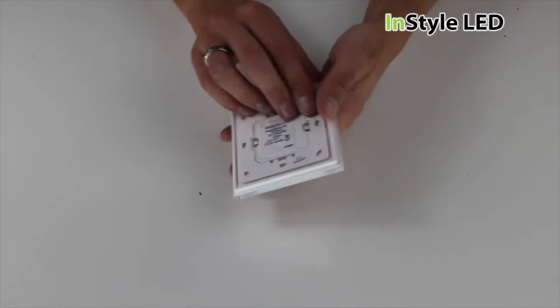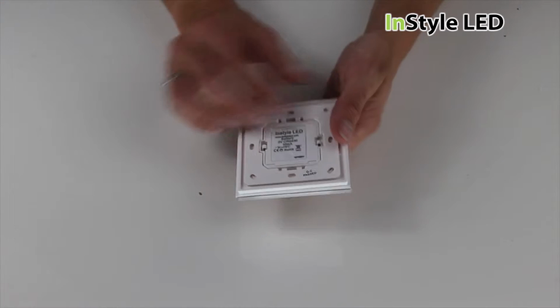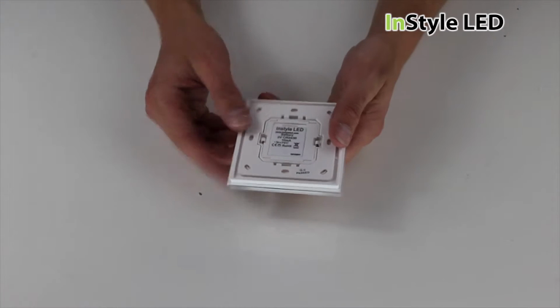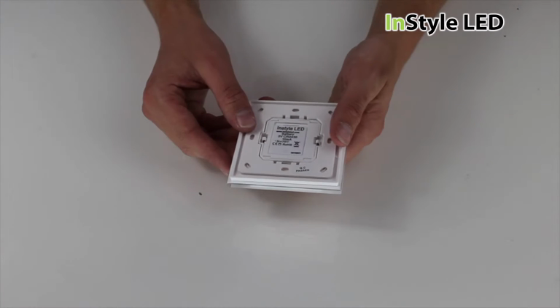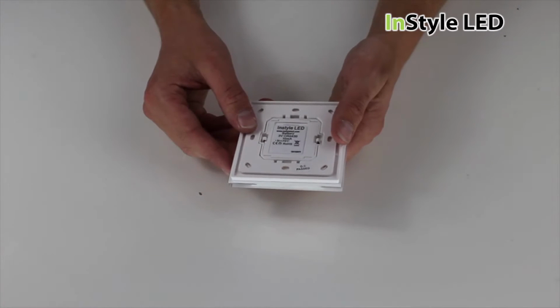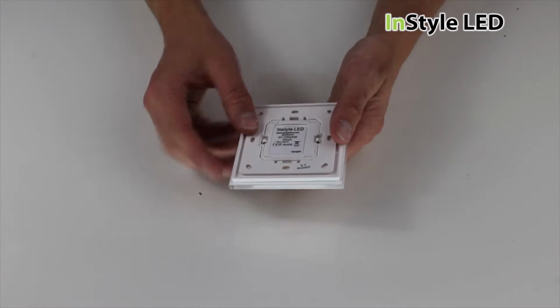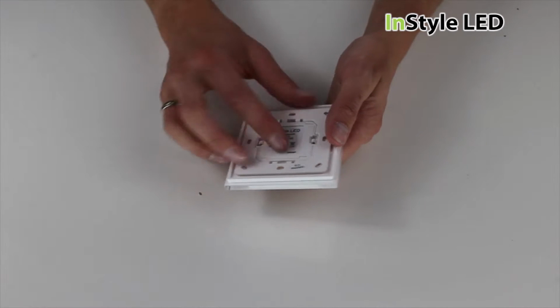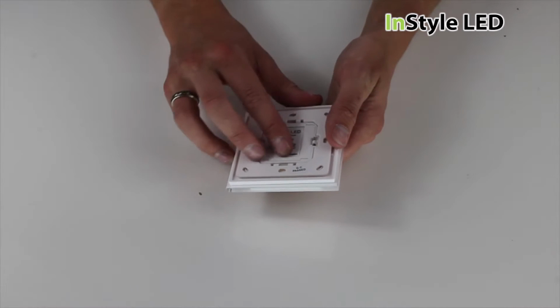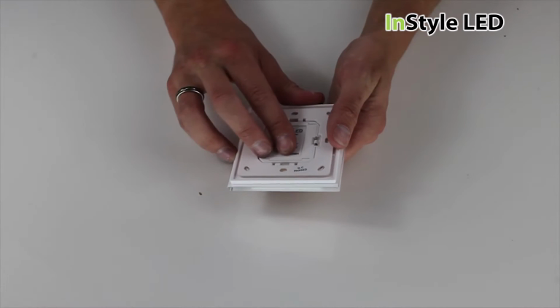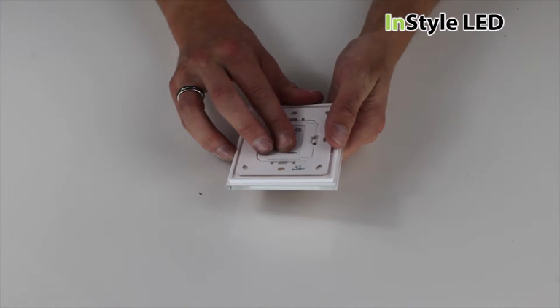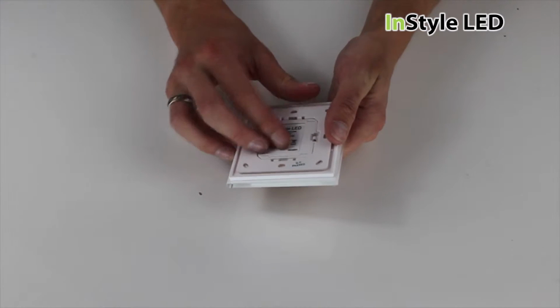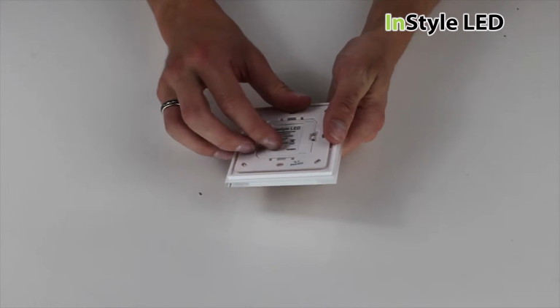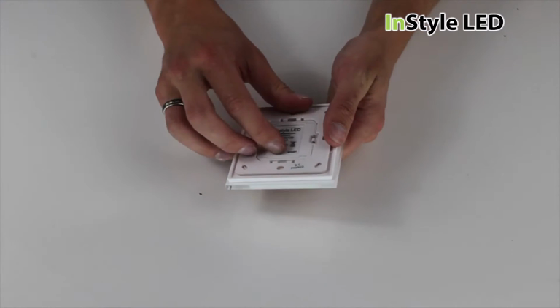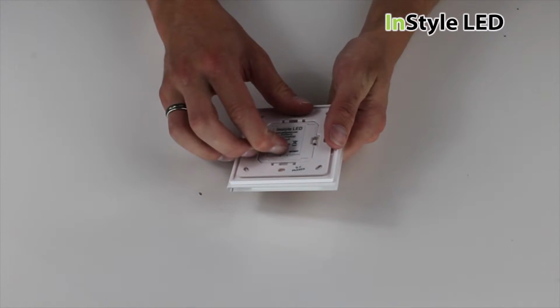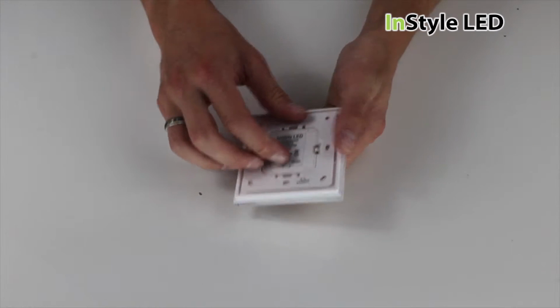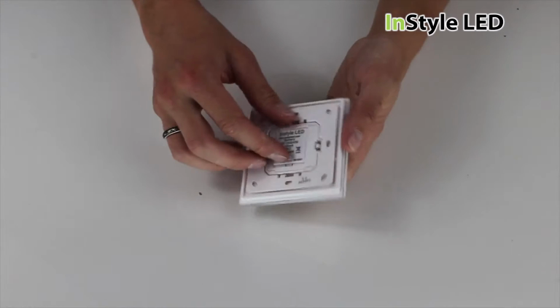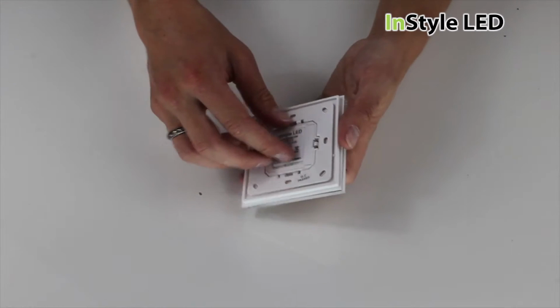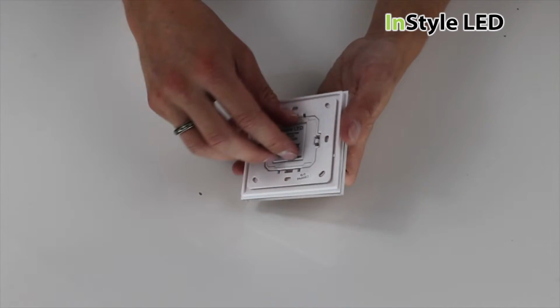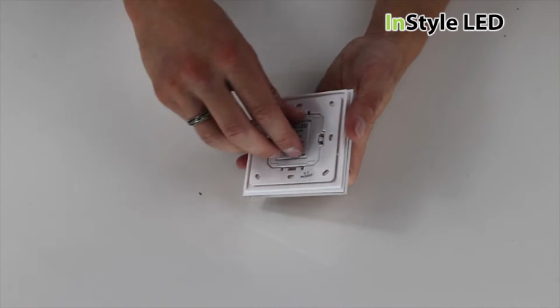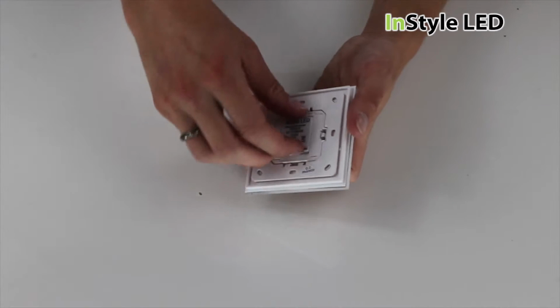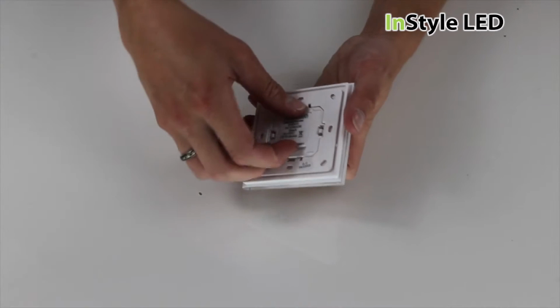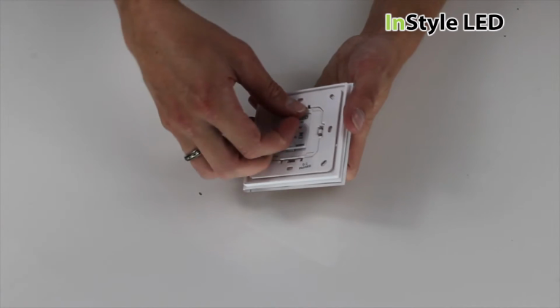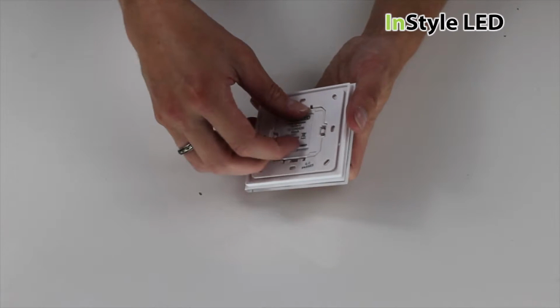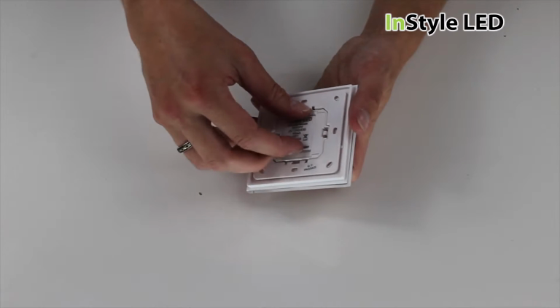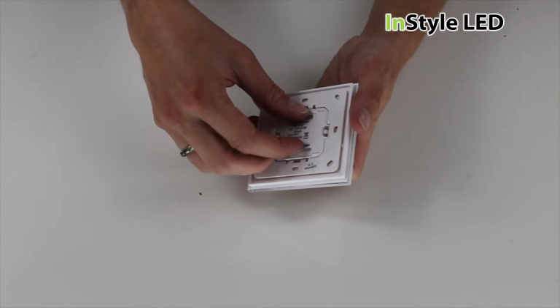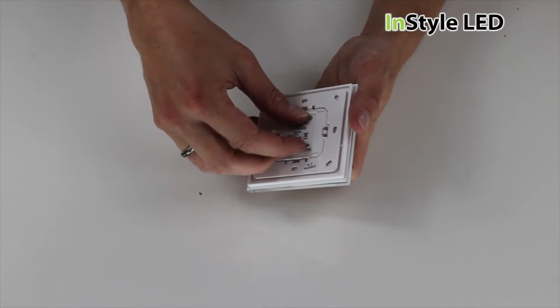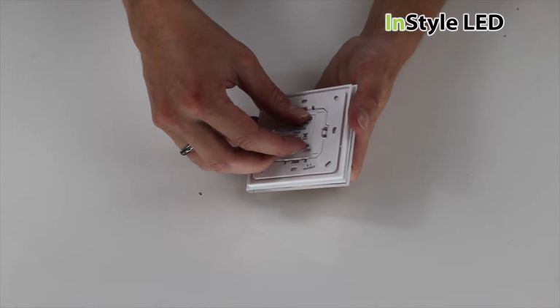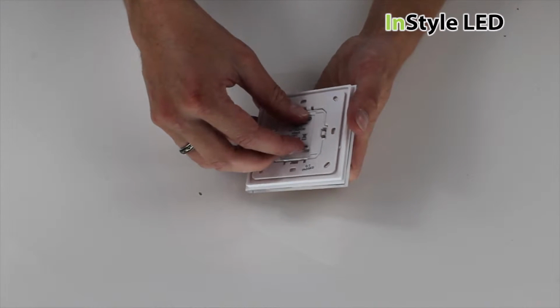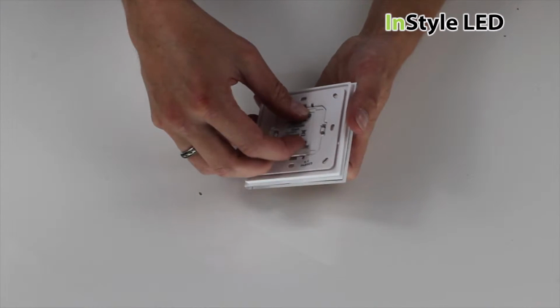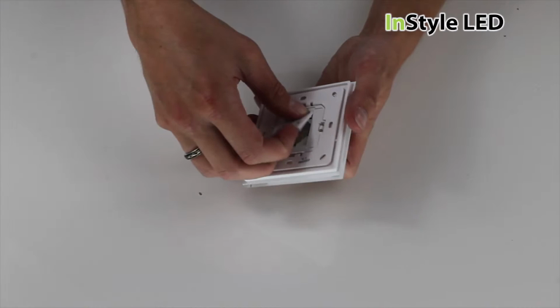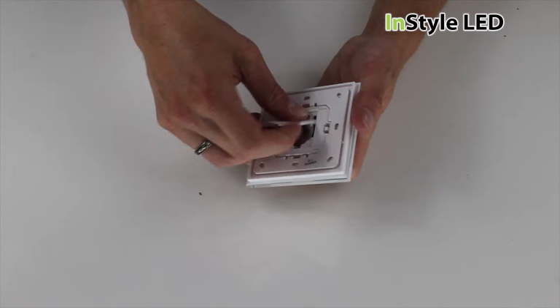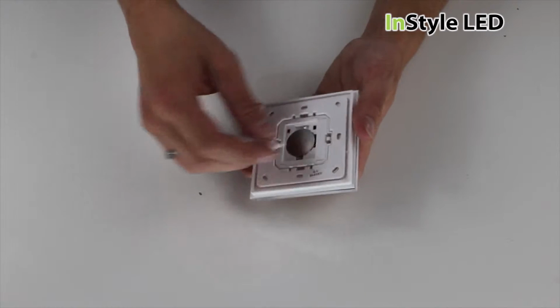To initially set up the wall controller, you have to remove the battery's protector, like so.